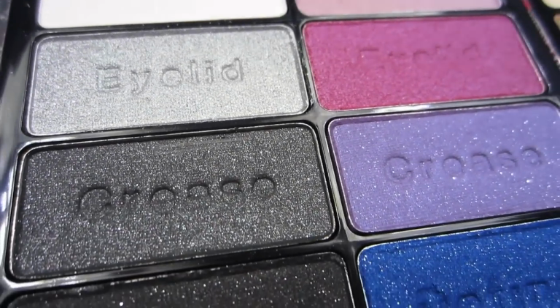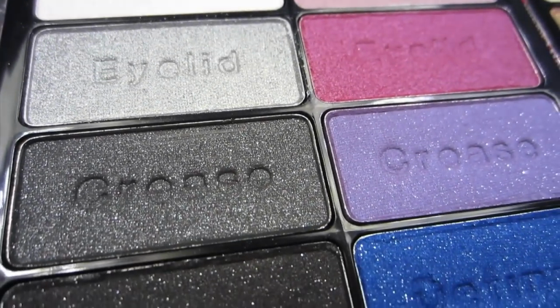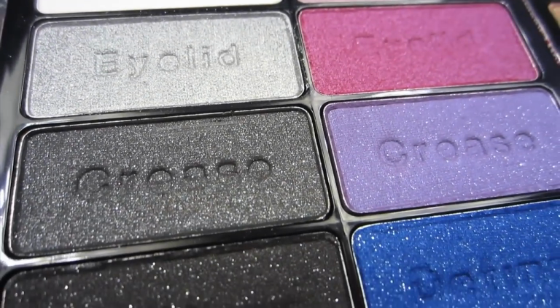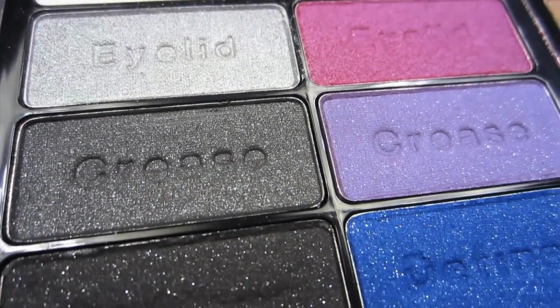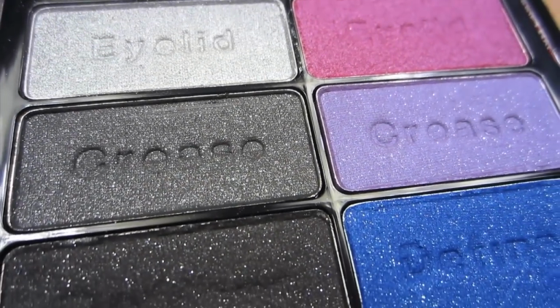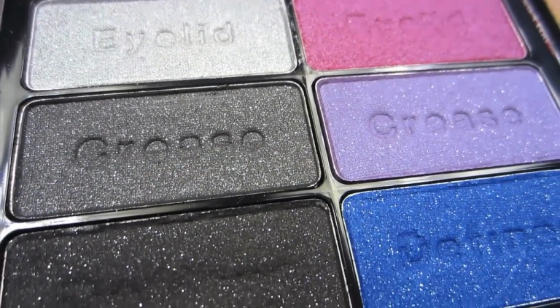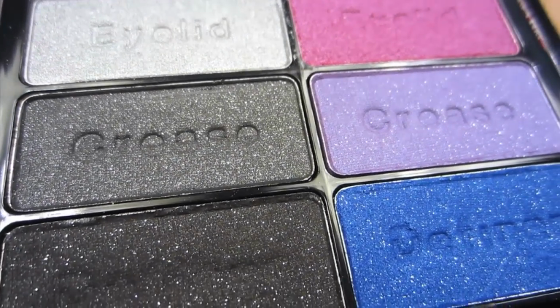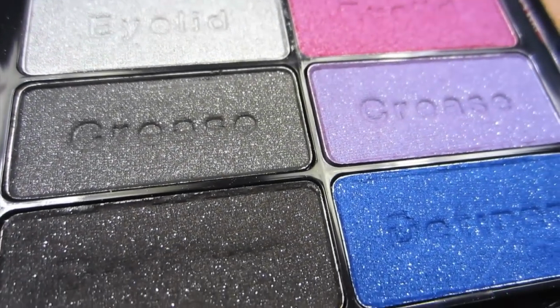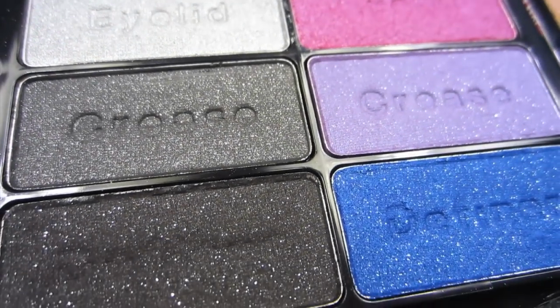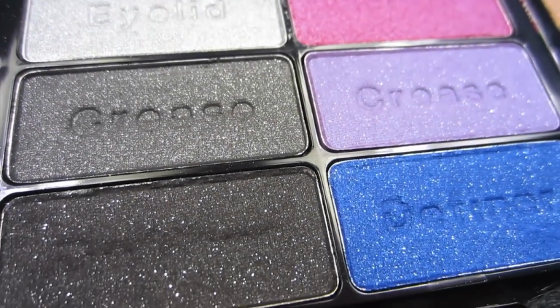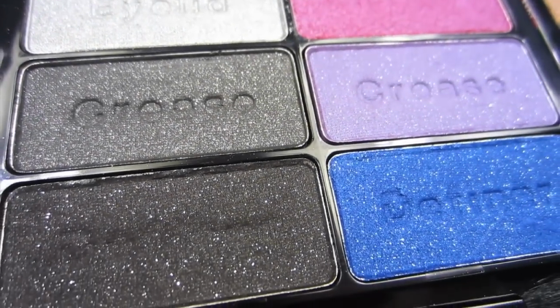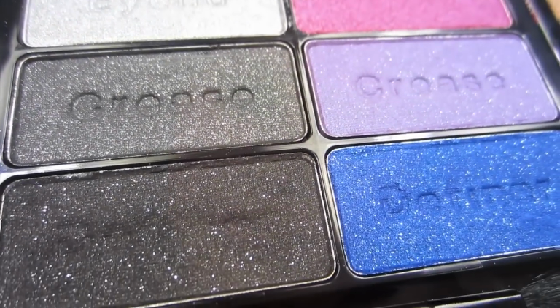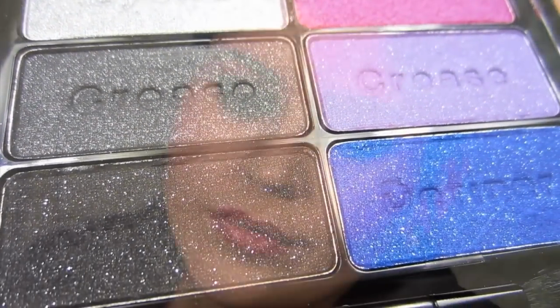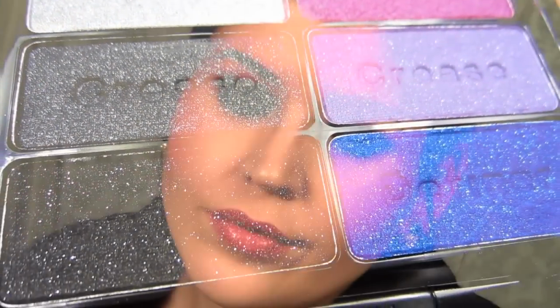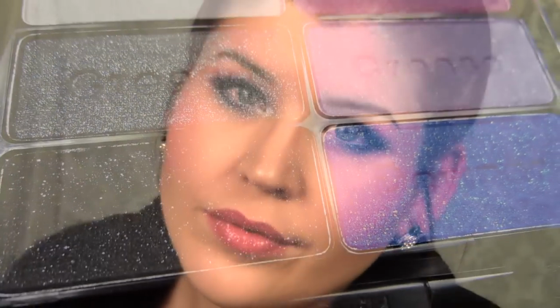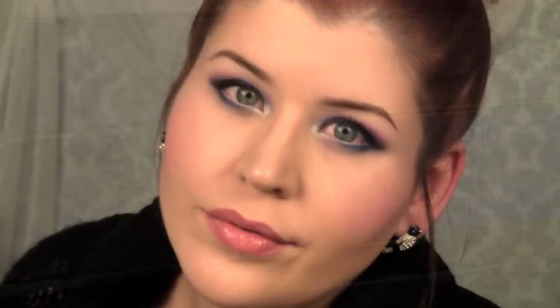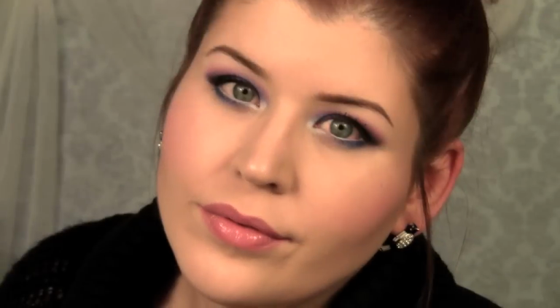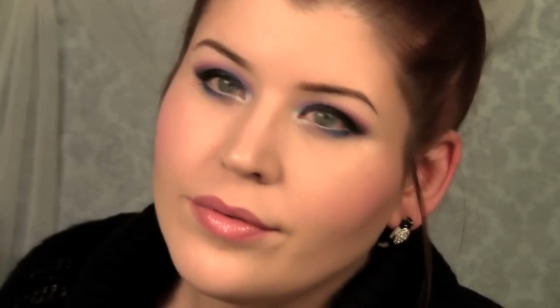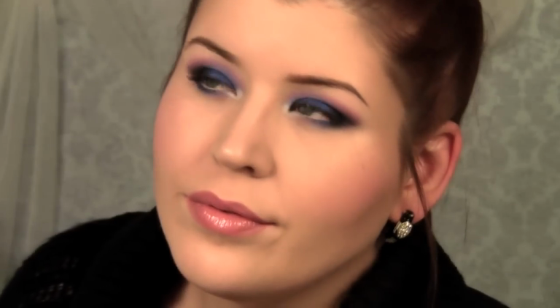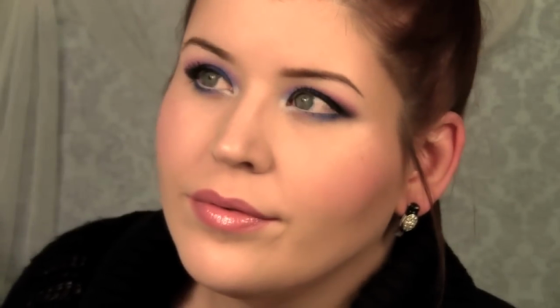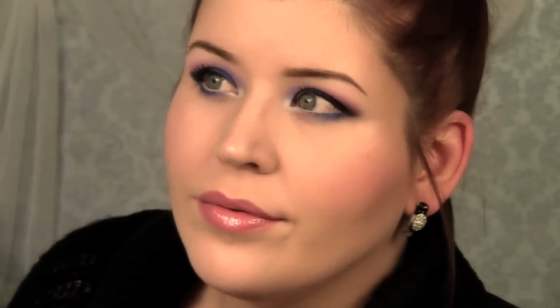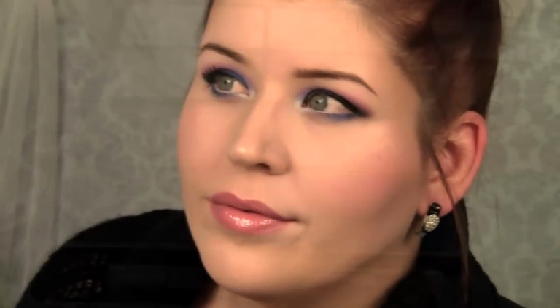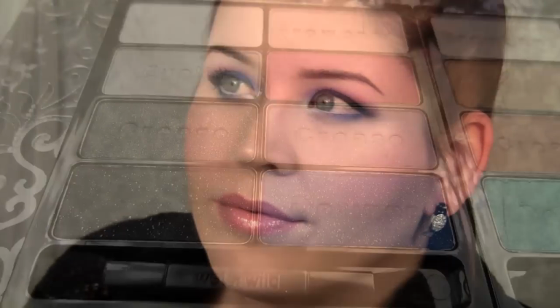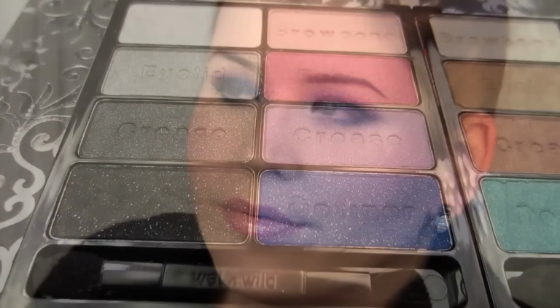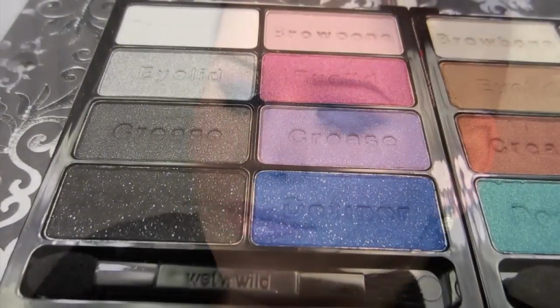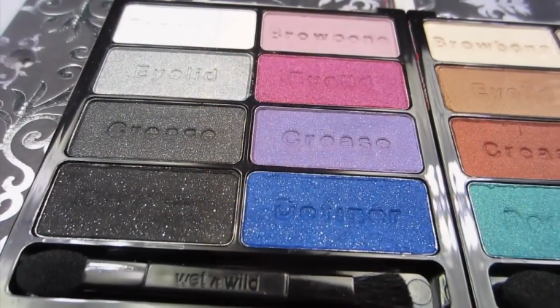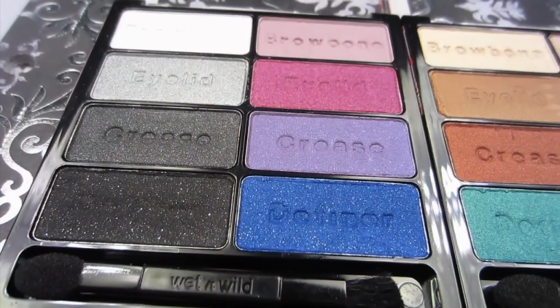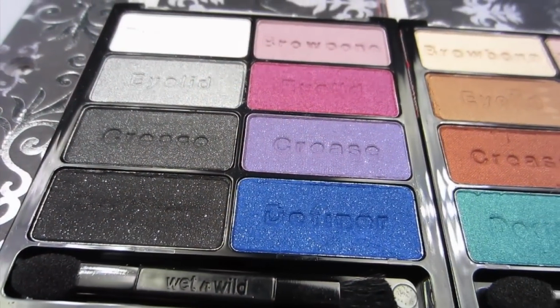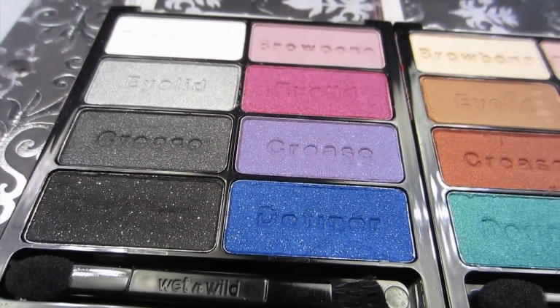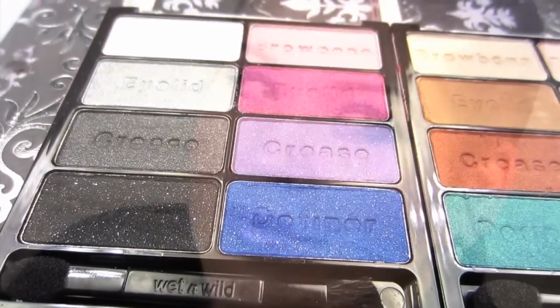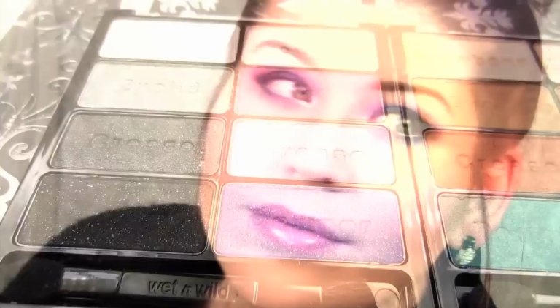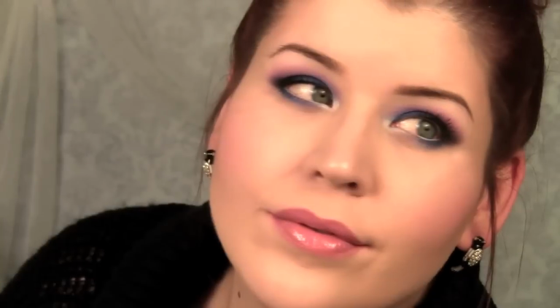Hey guys, it's Angie. Today I'm going to be doing another tutorial with the Wet n Wild Color Icon Palette in Shimmer the Night Away. I hope you enjoy and let's get started.